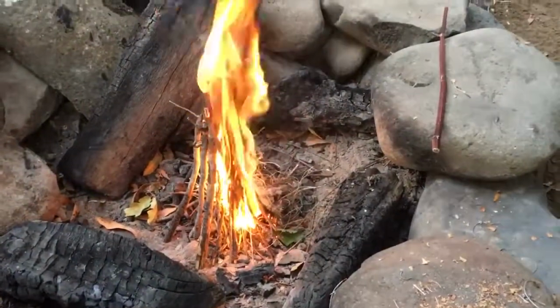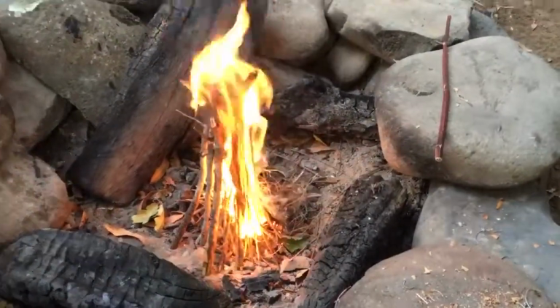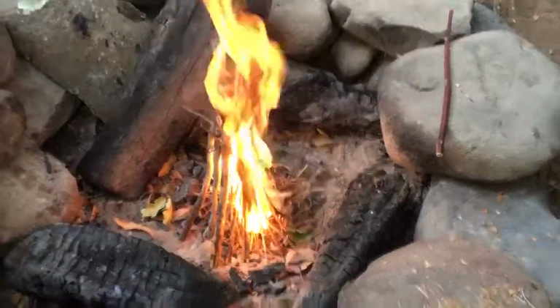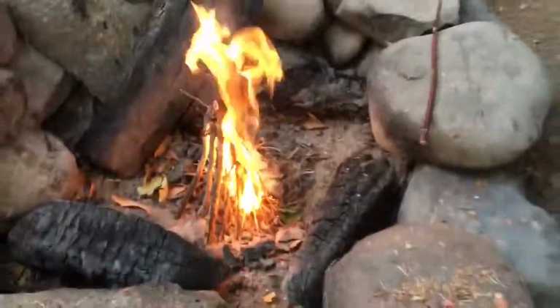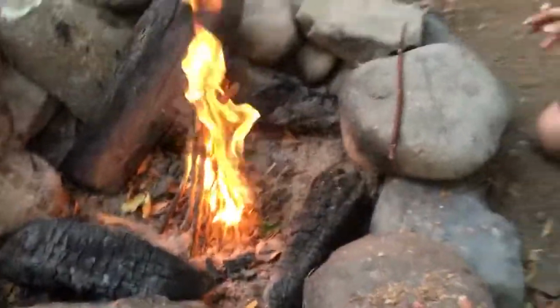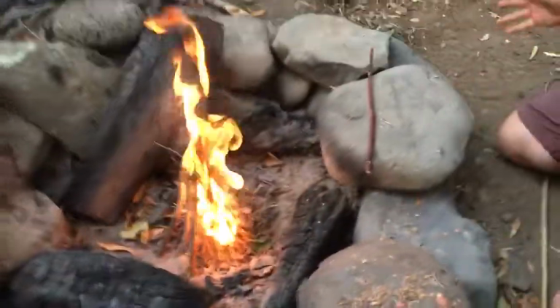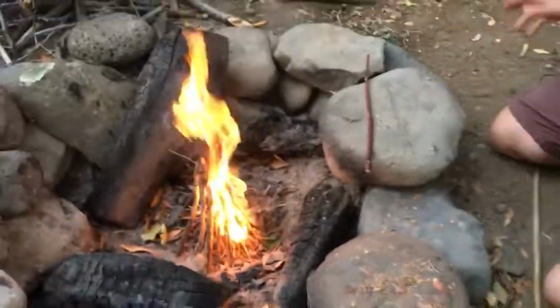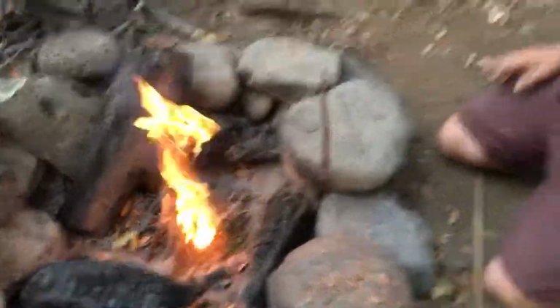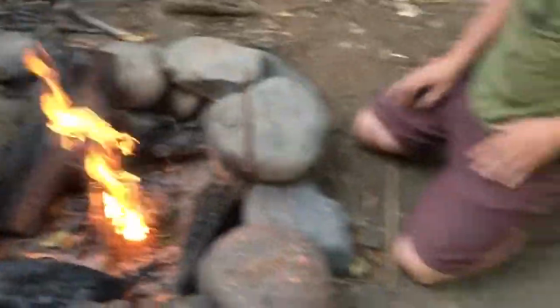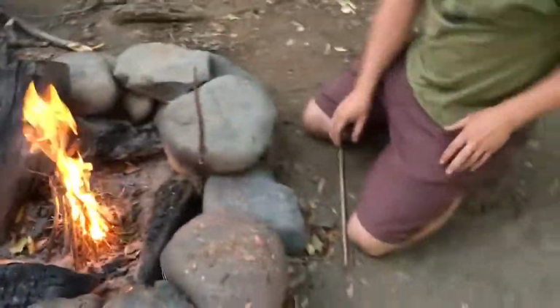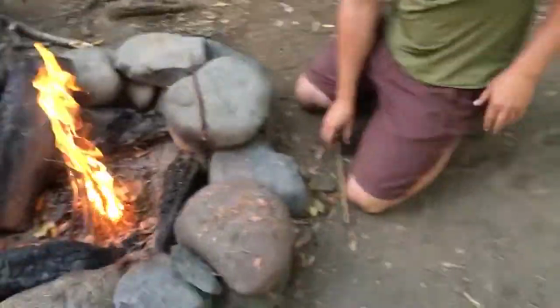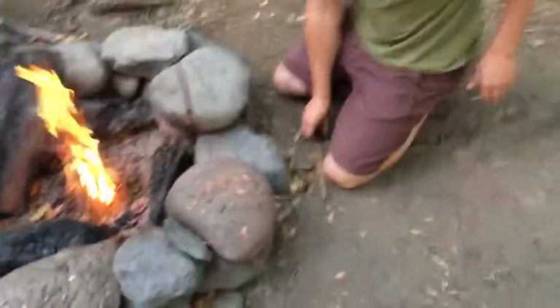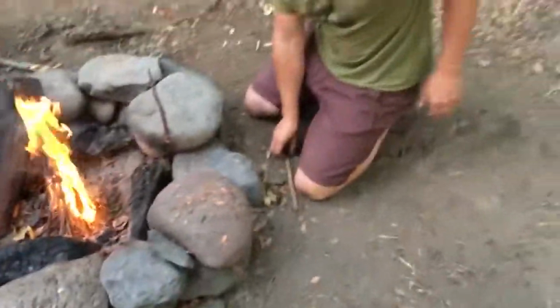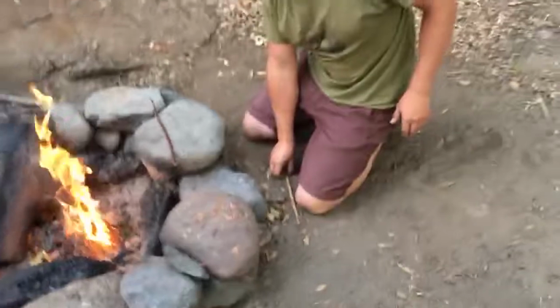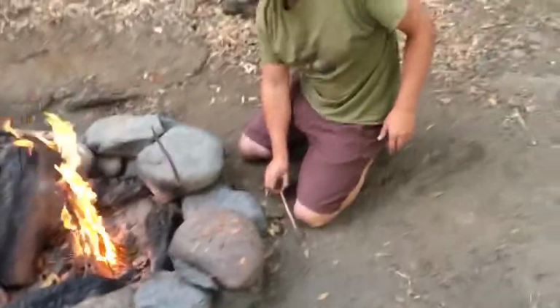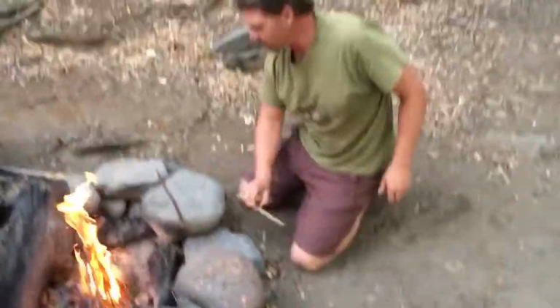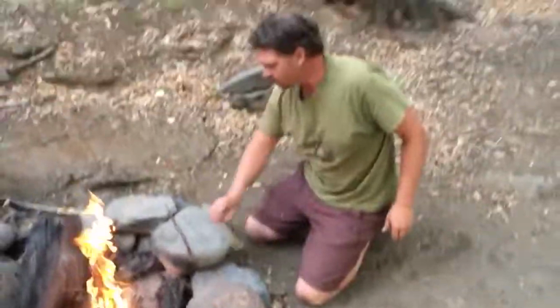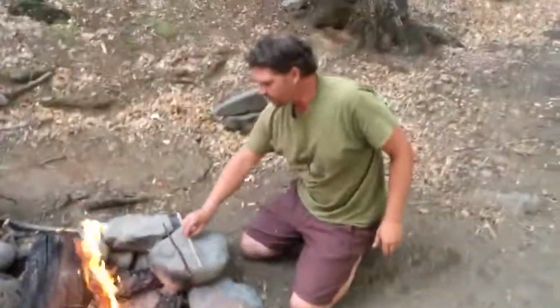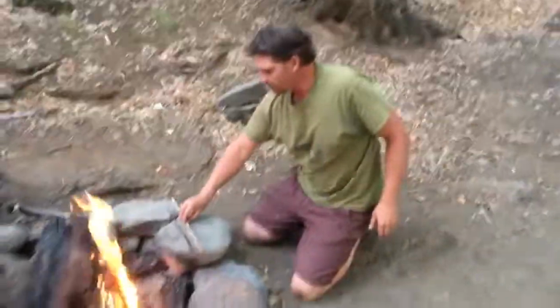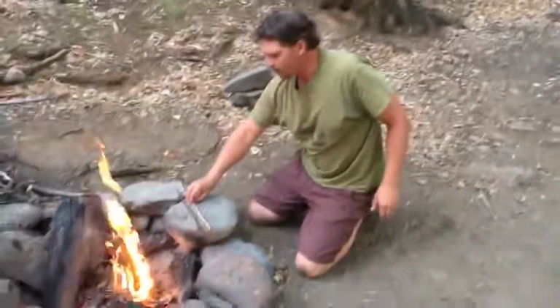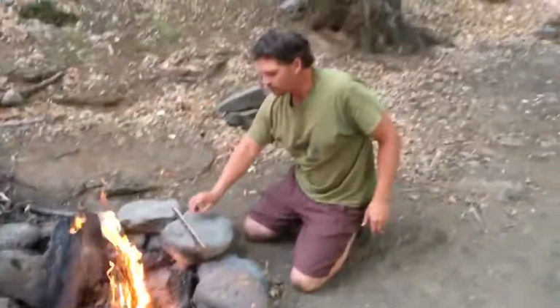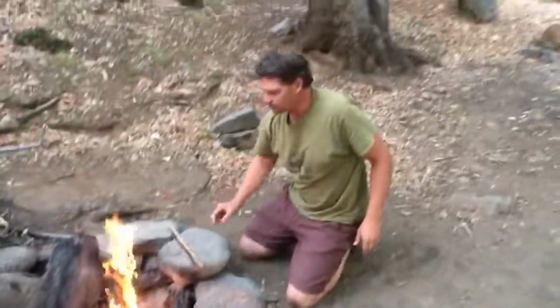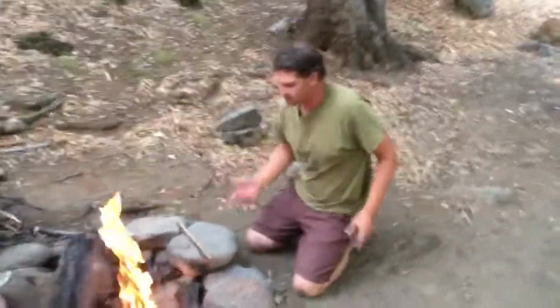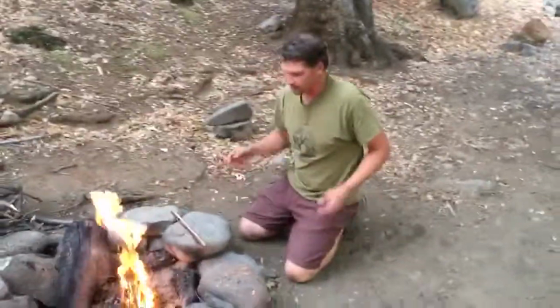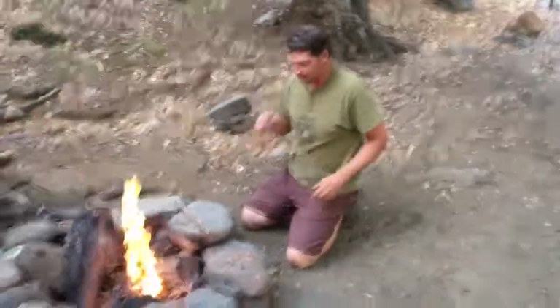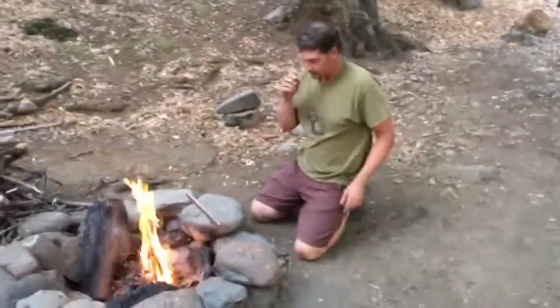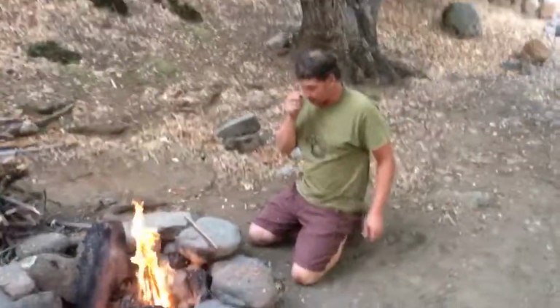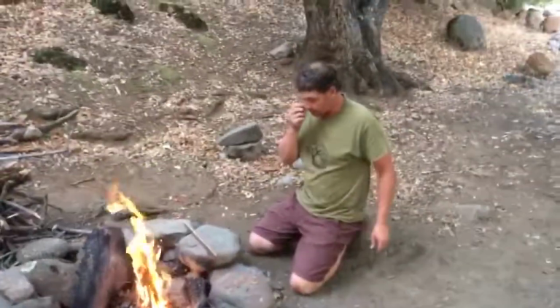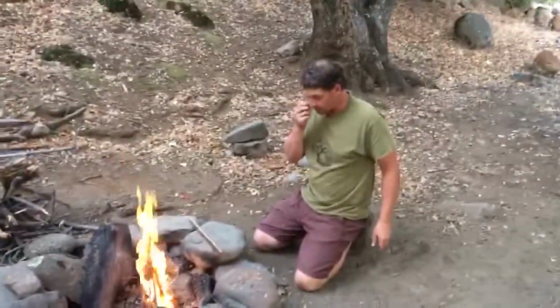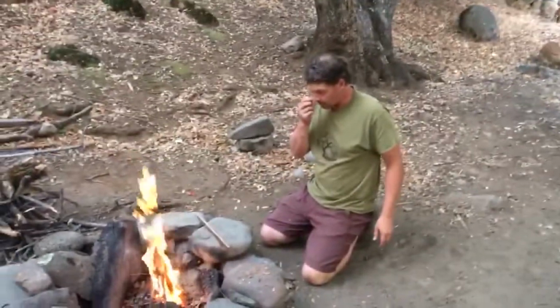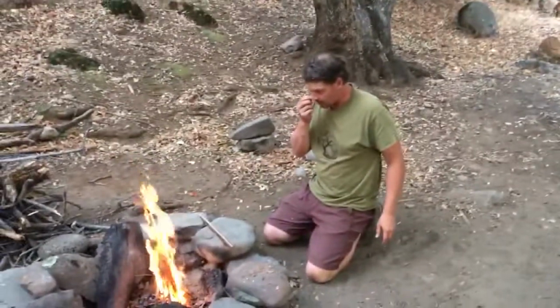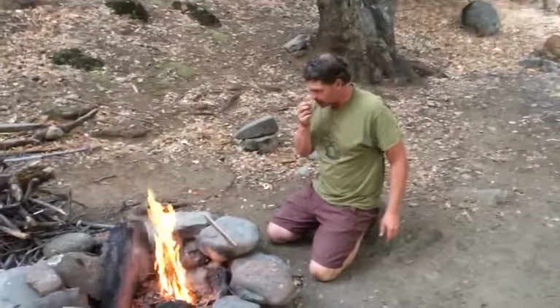And there you have it — a totally primitive fire with no modern tools, except for the knife I used to carve the notch.